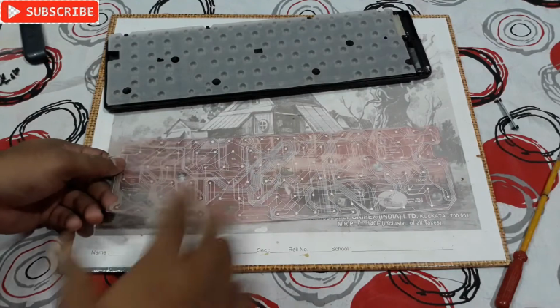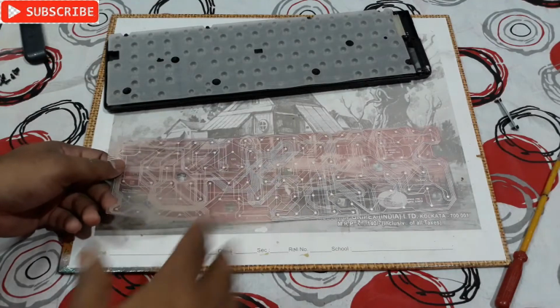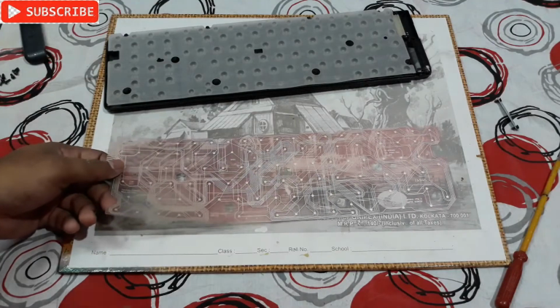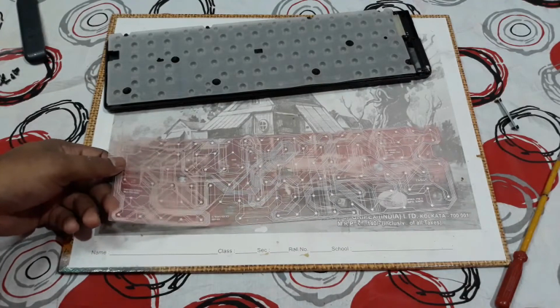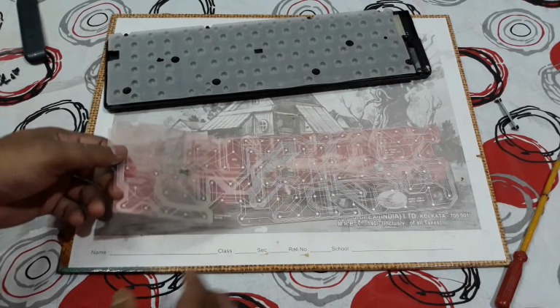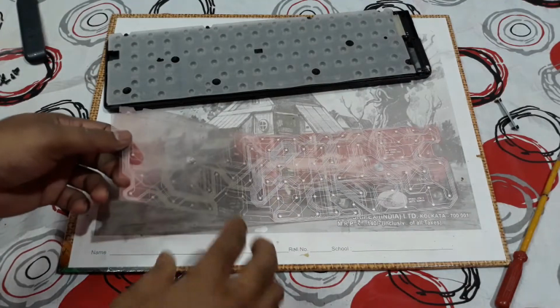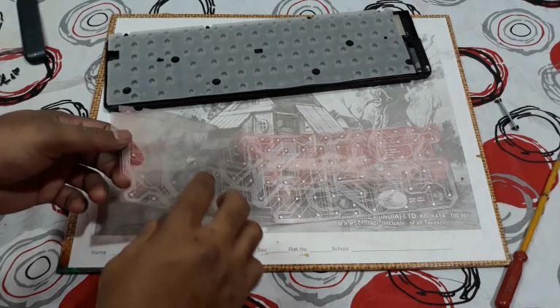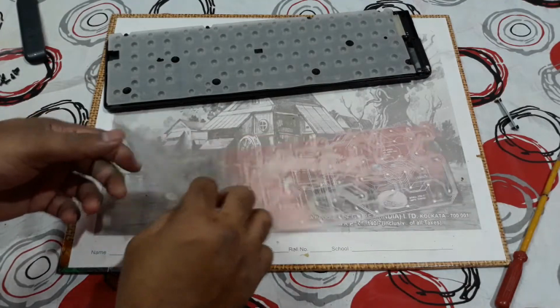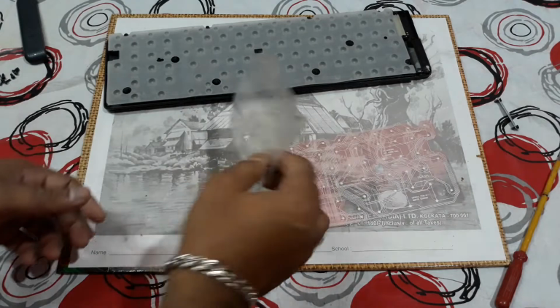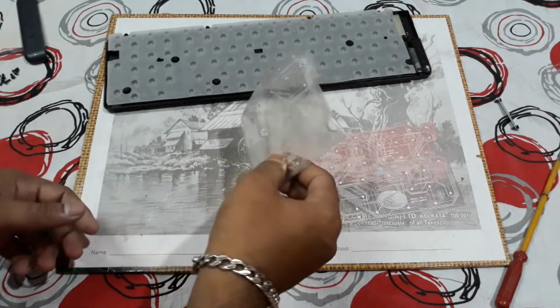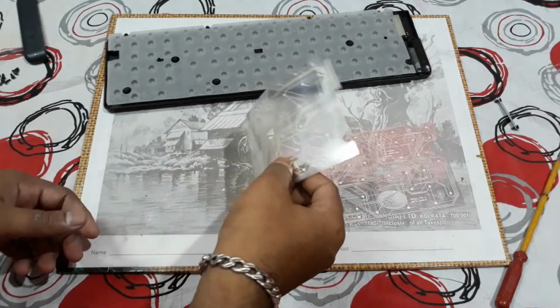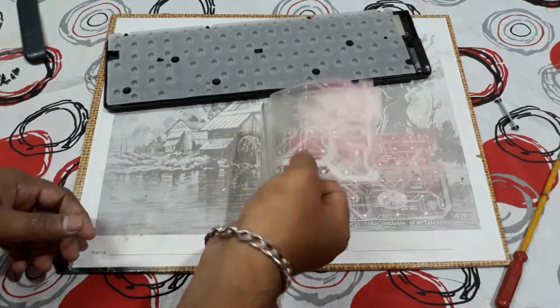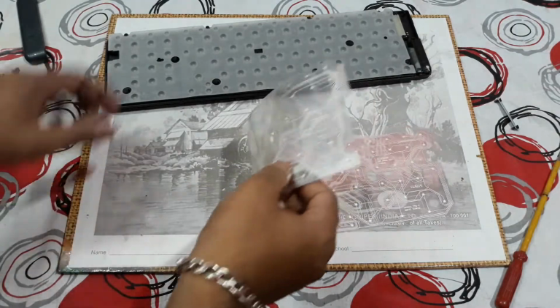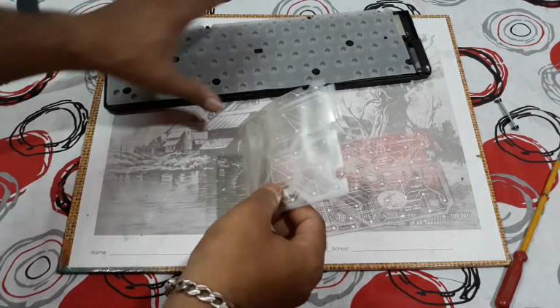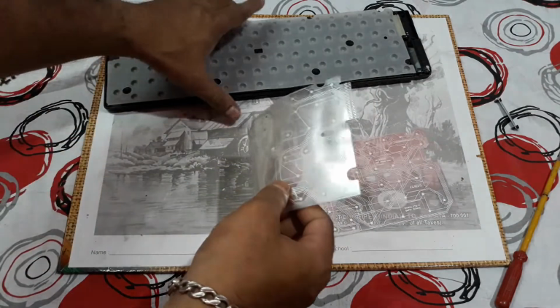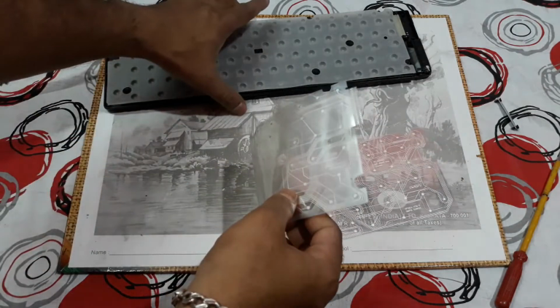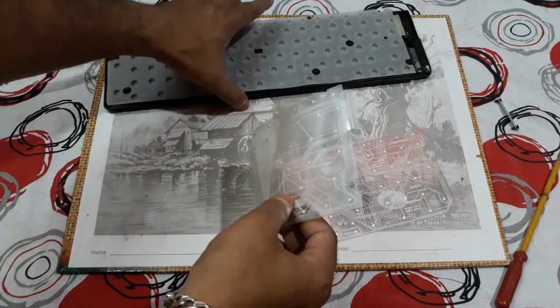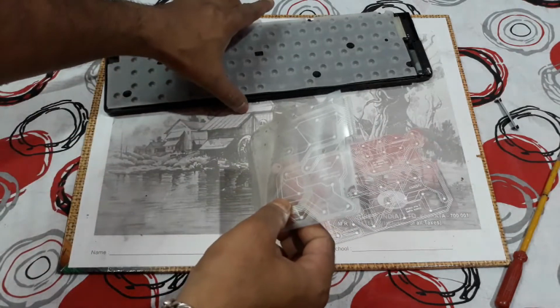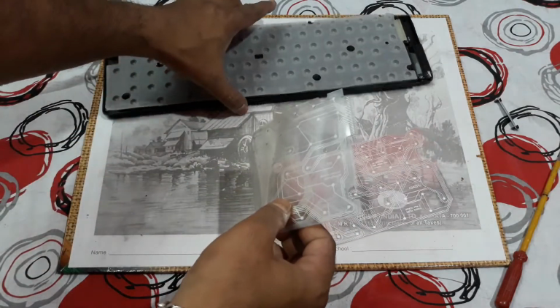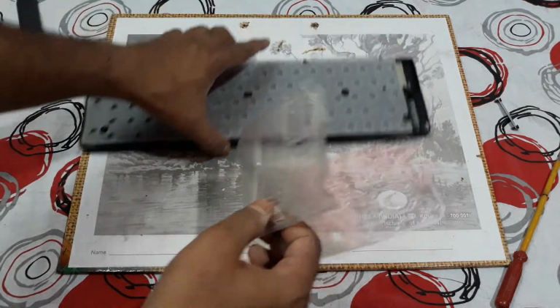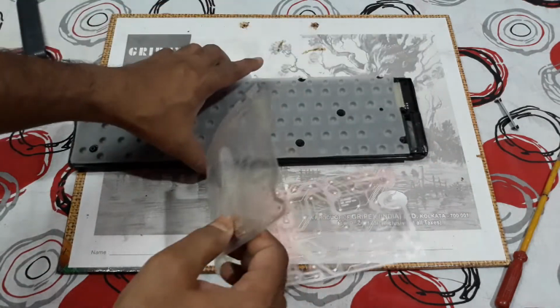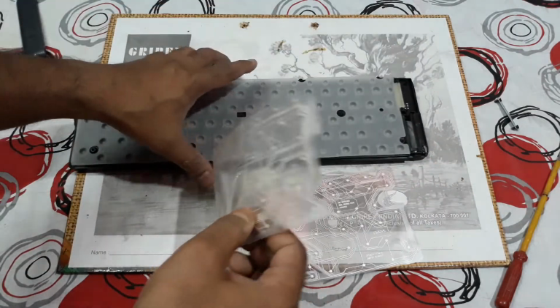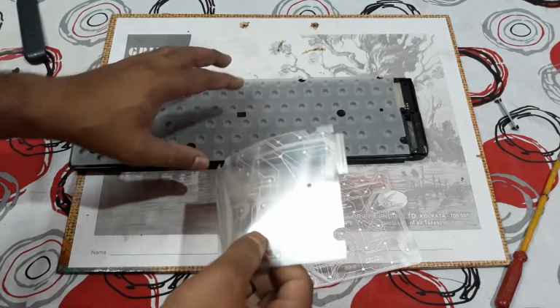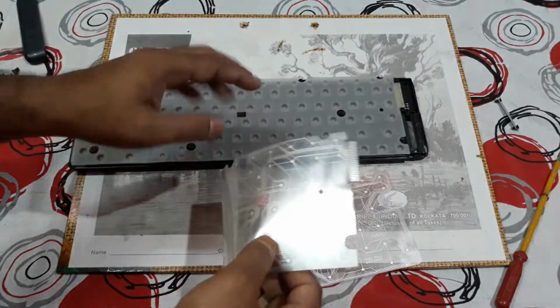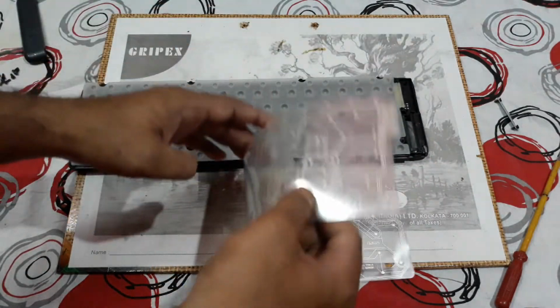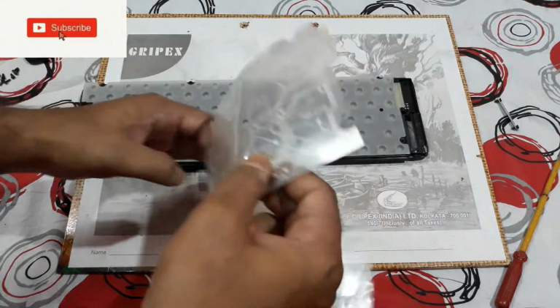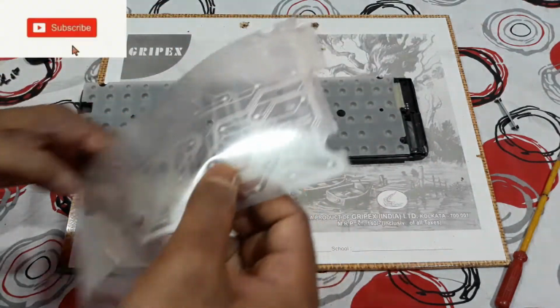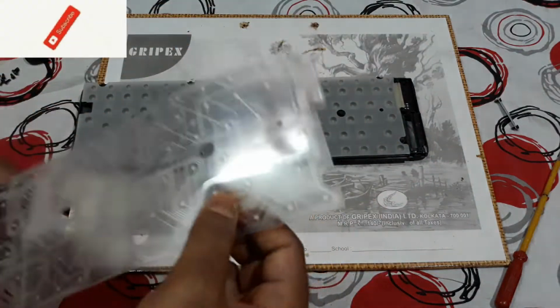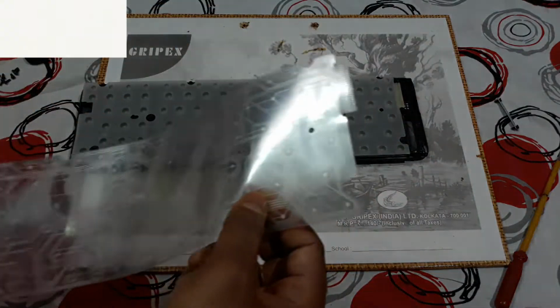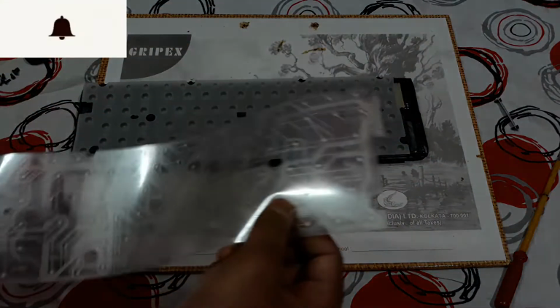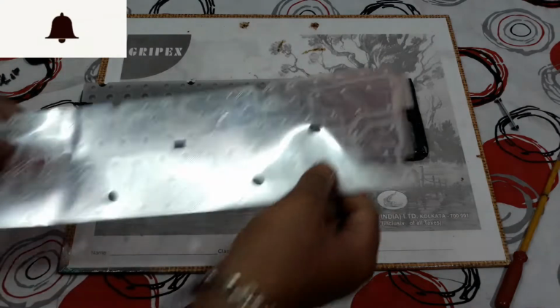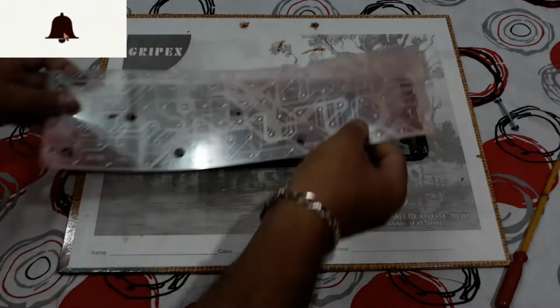The cleaning is done and now I'm going to fix this back into the casing.